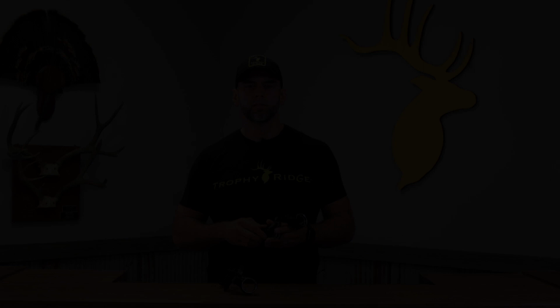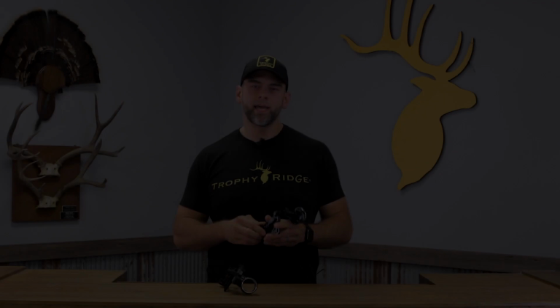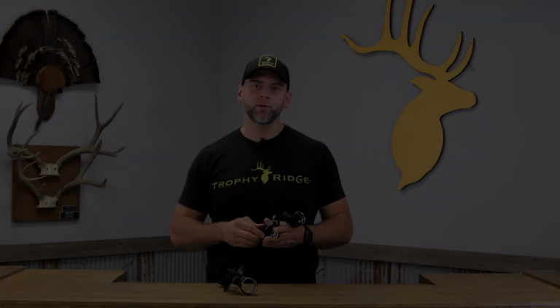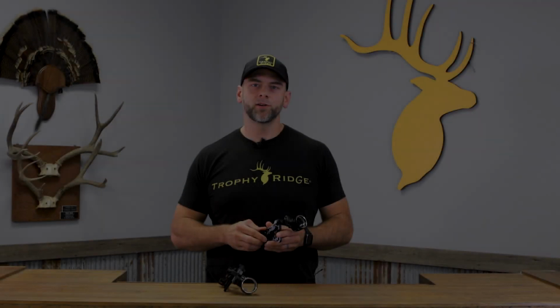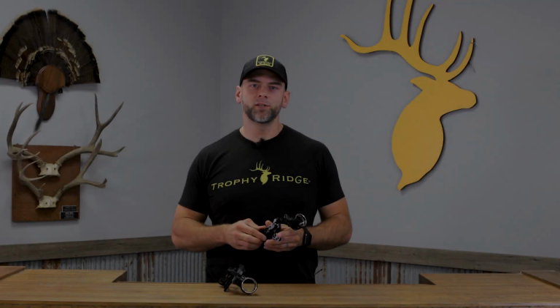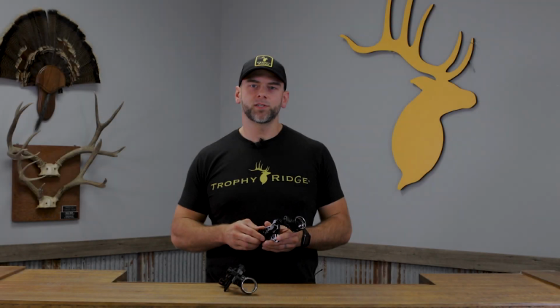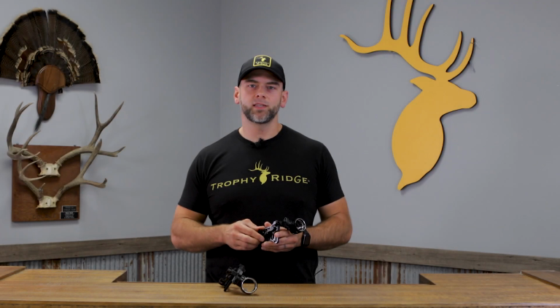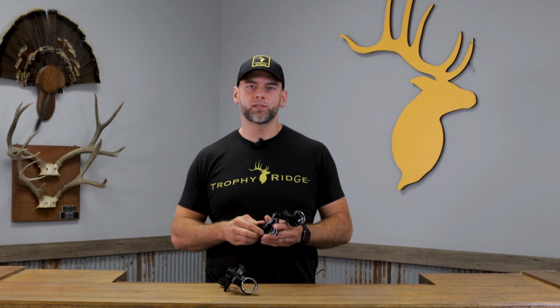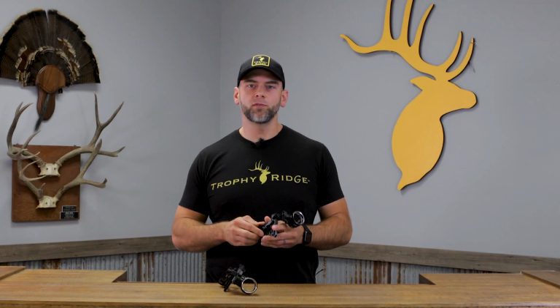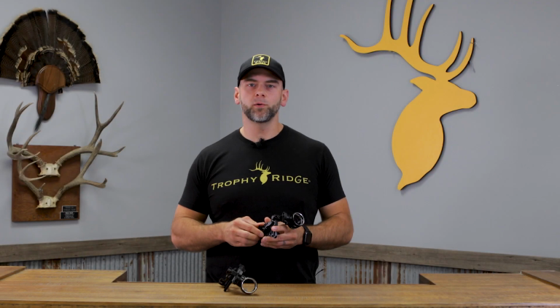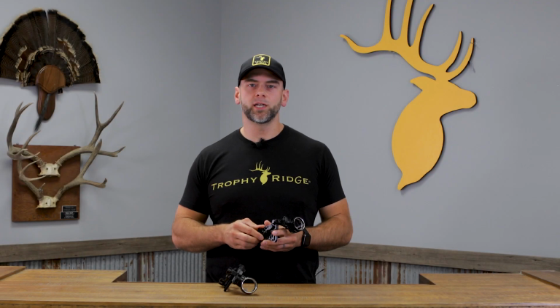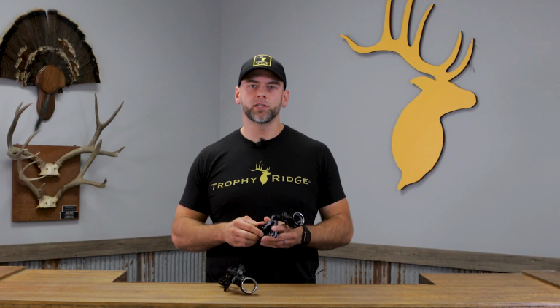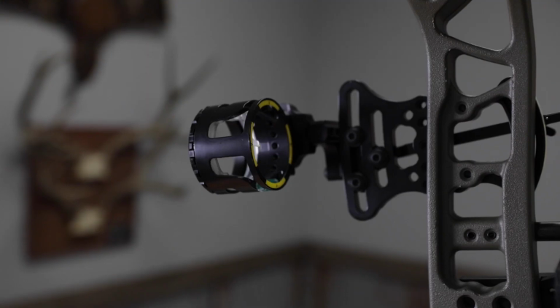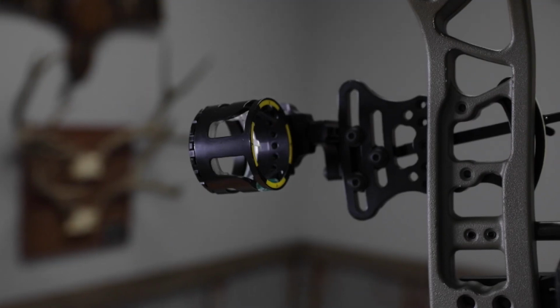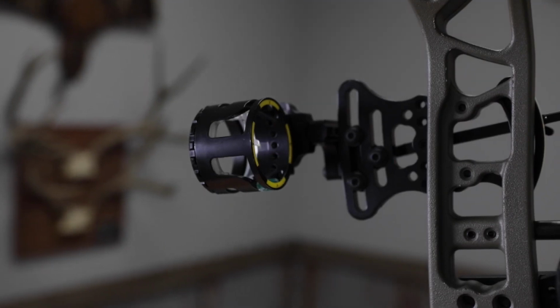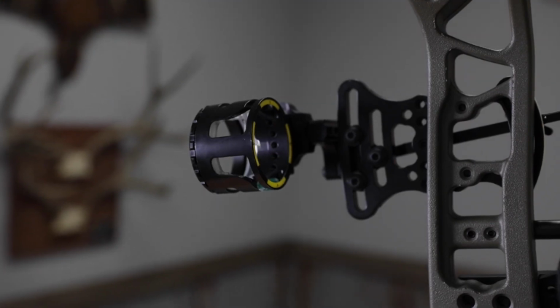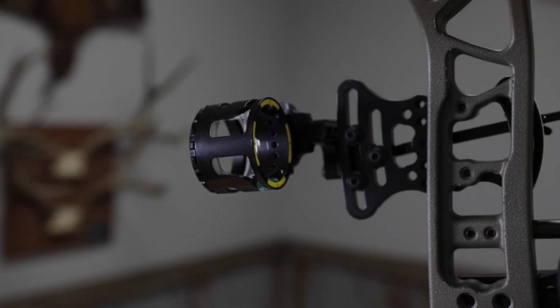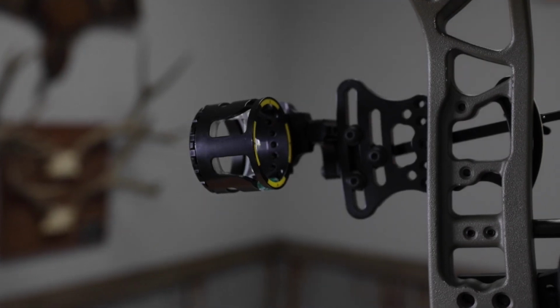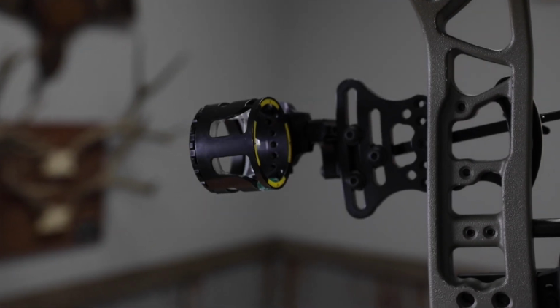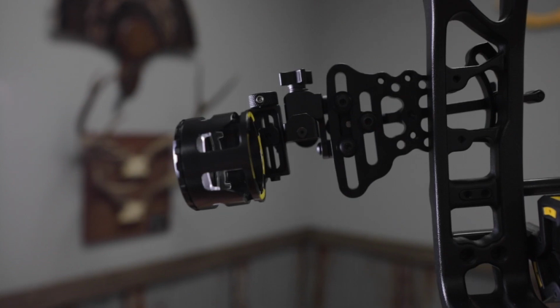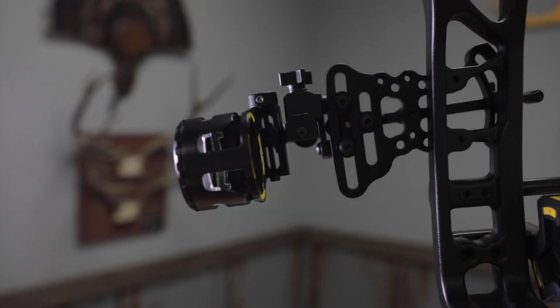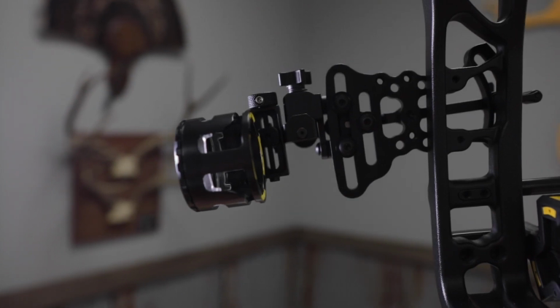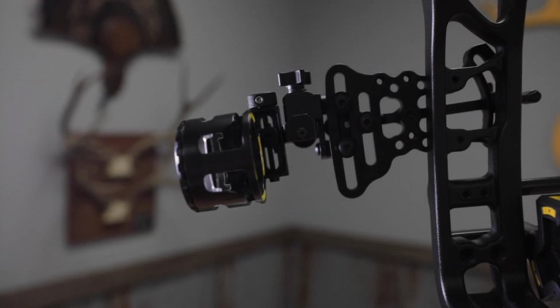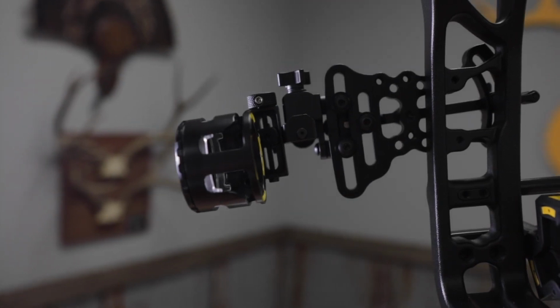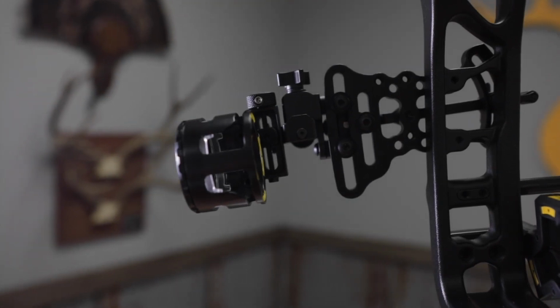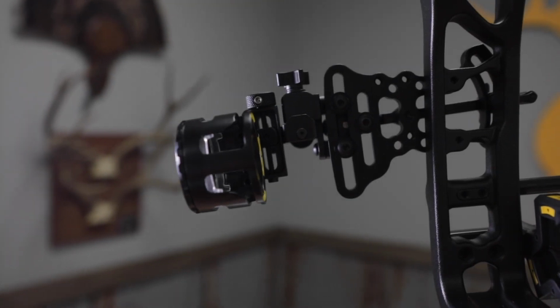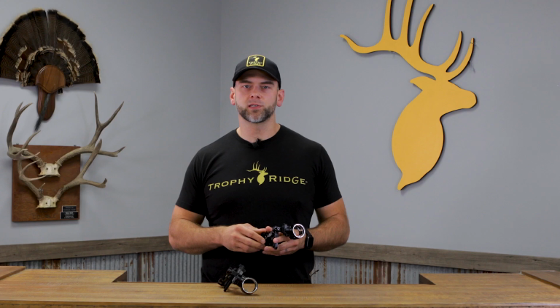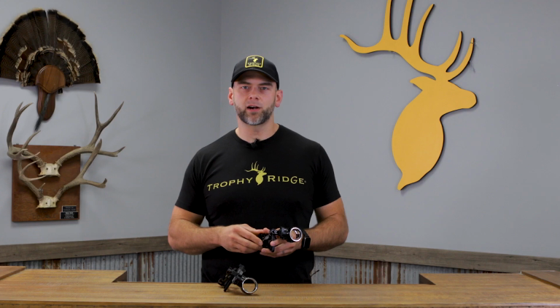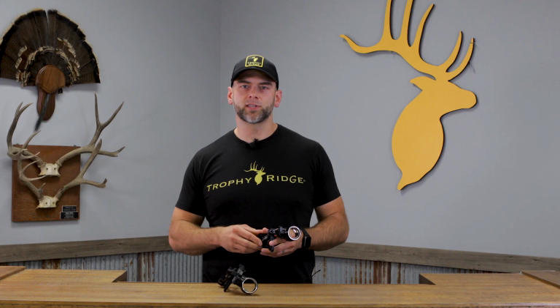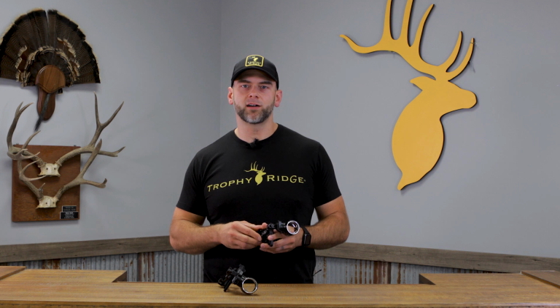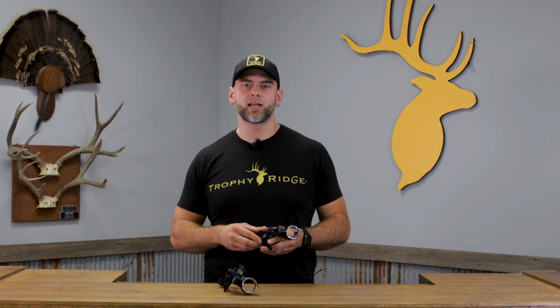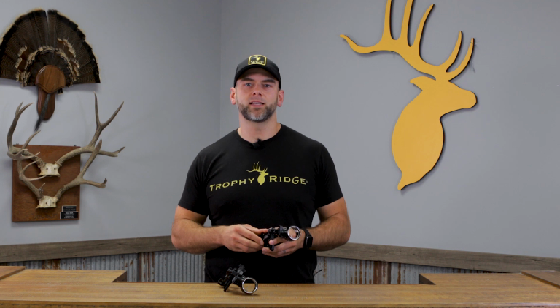Today we're introducing the Trophy Ridge ATAK and the ATAK Pro, both brand new slider style sights.